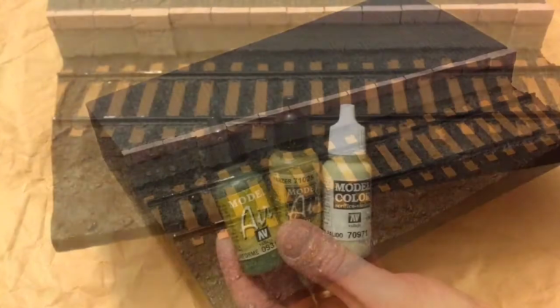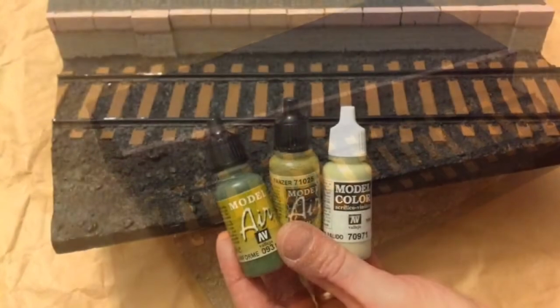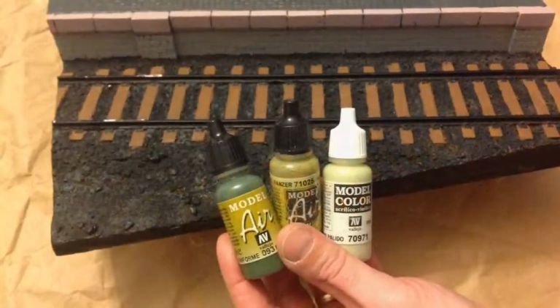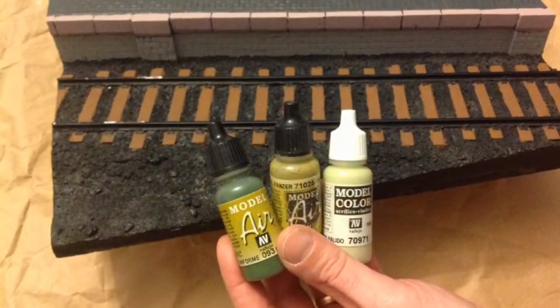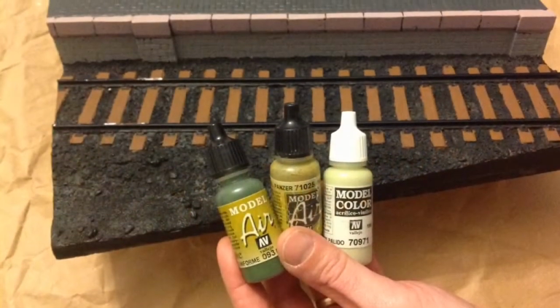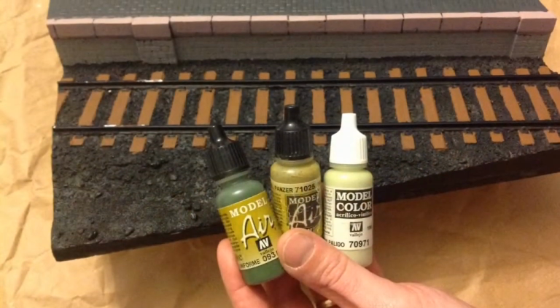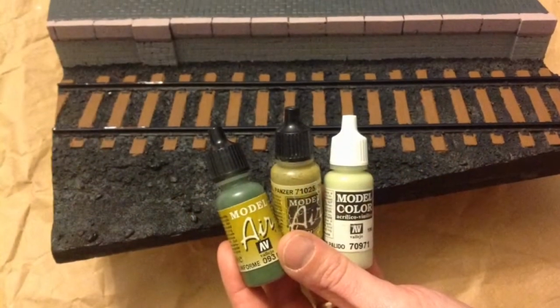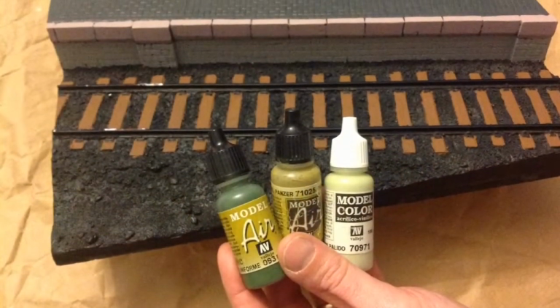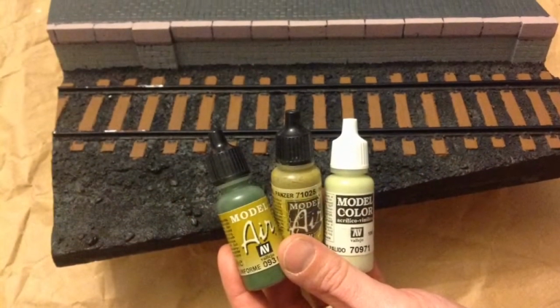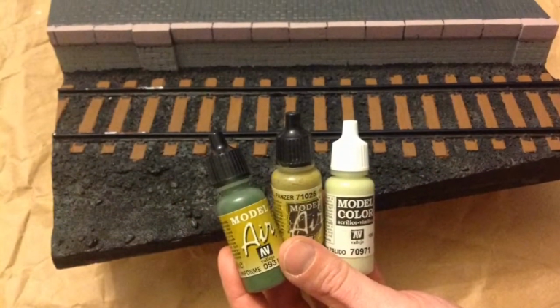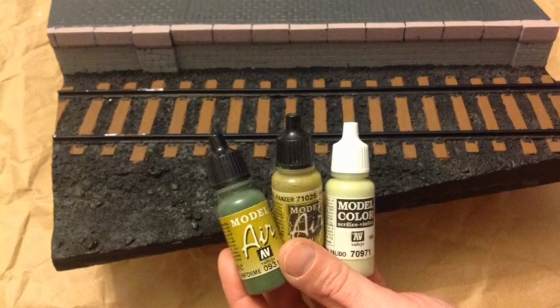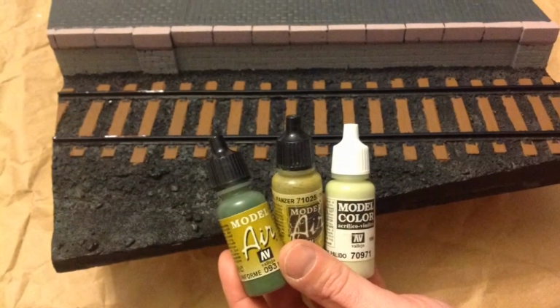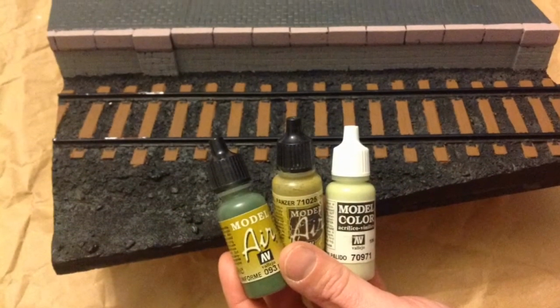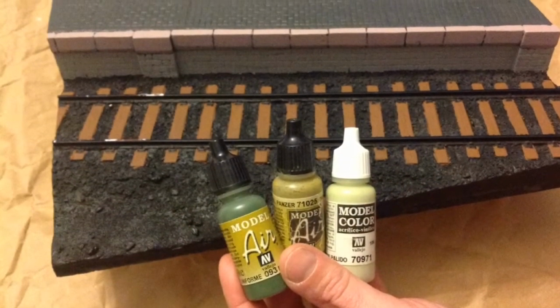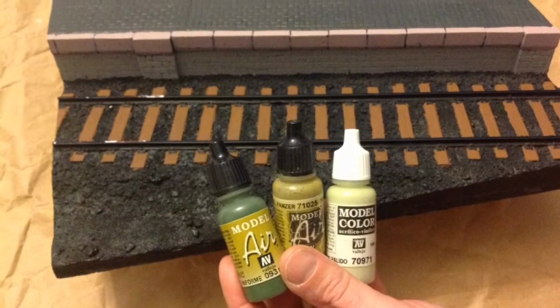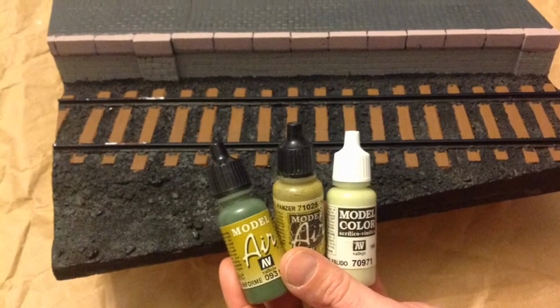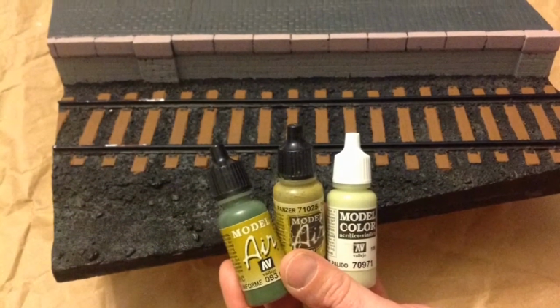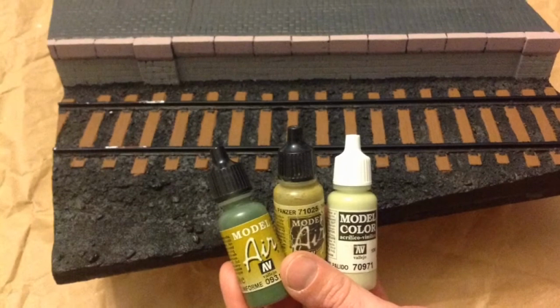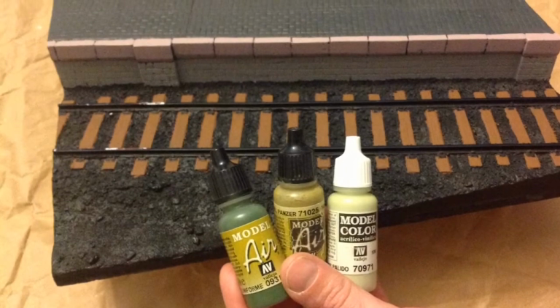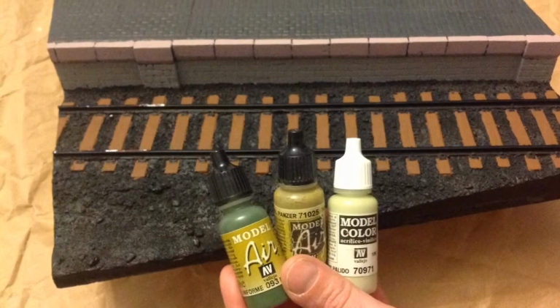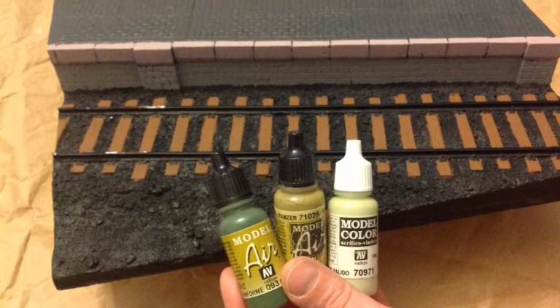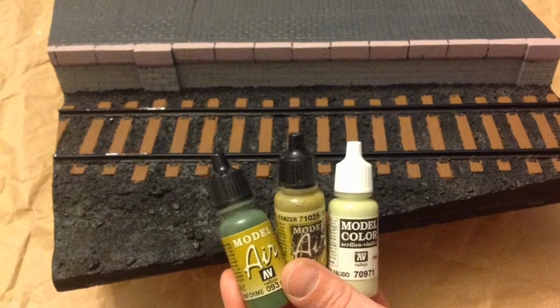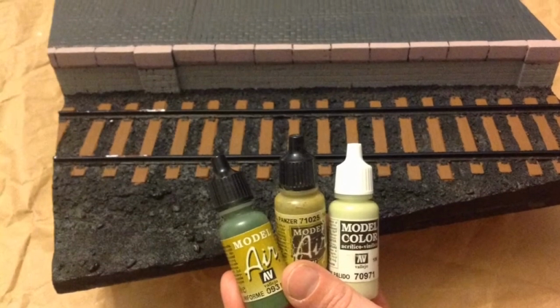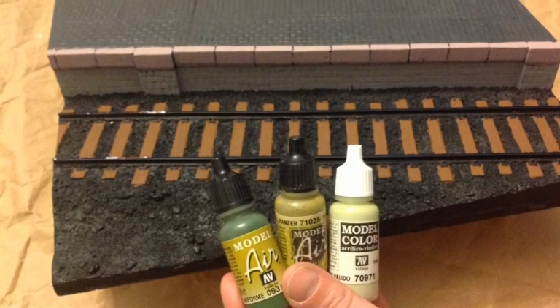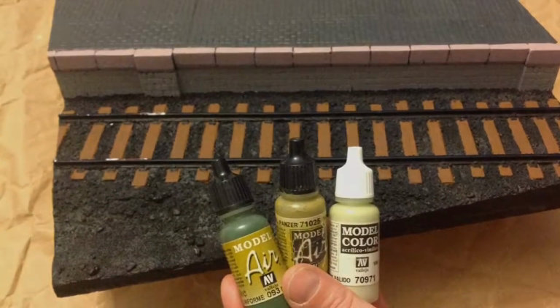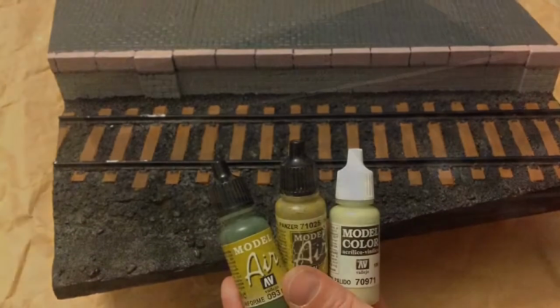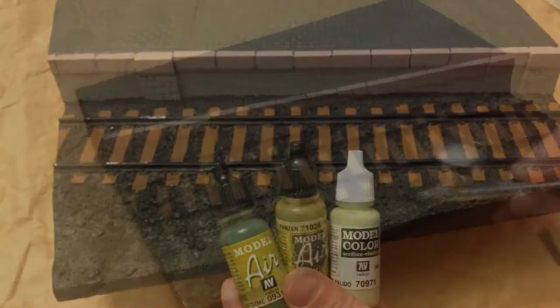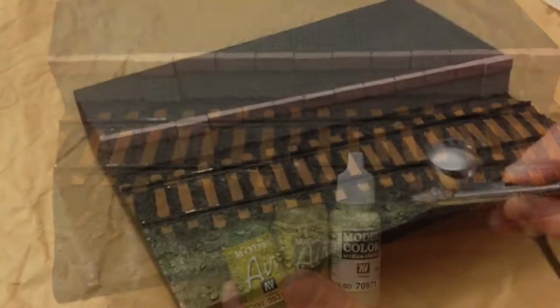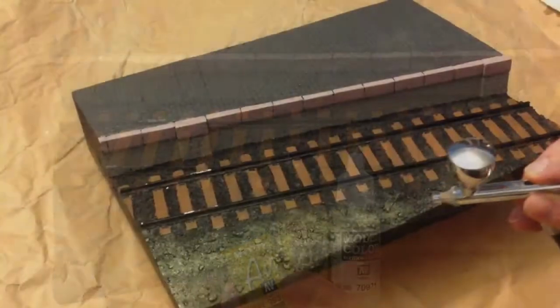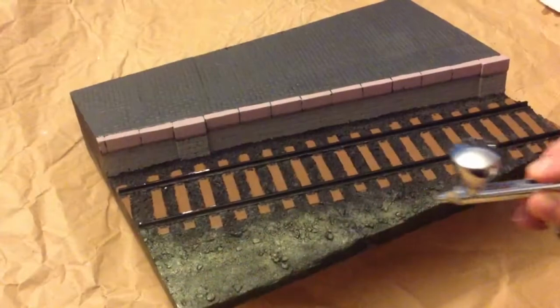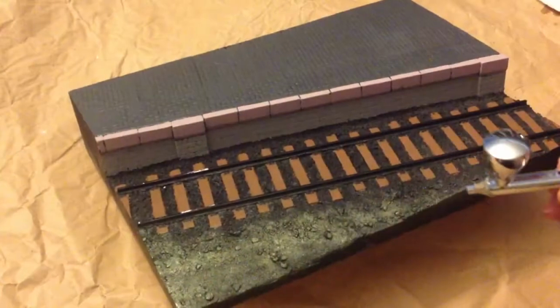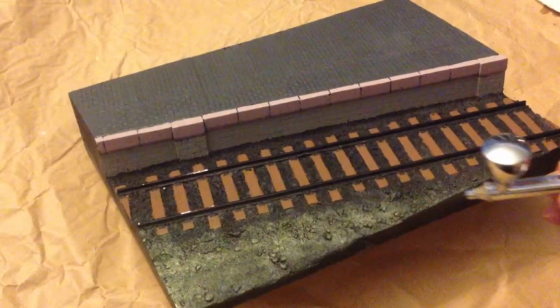The fine detail exhibited in casts from Great North Roads can be emphasized with an airbrush.